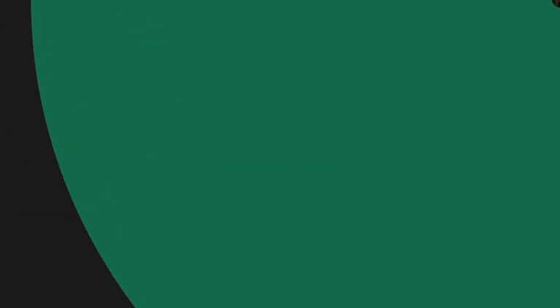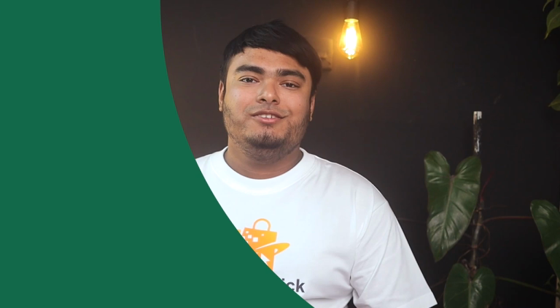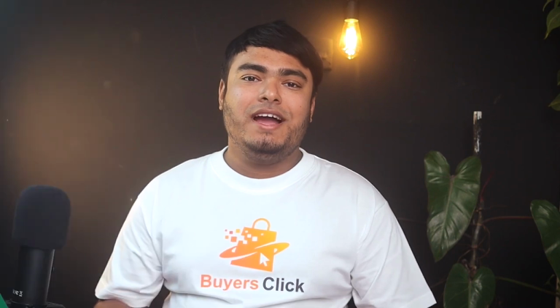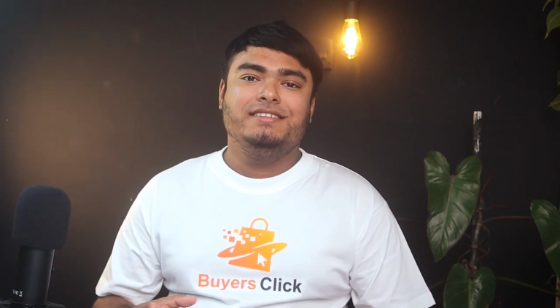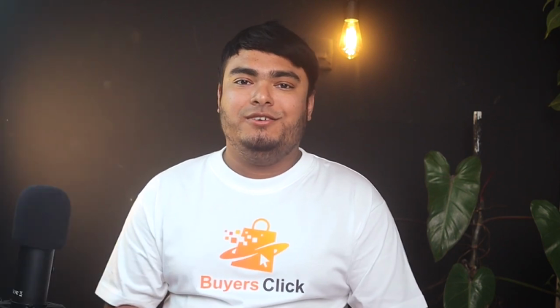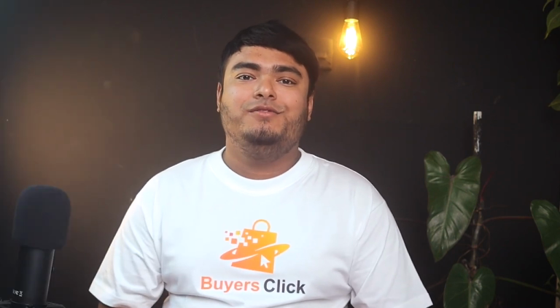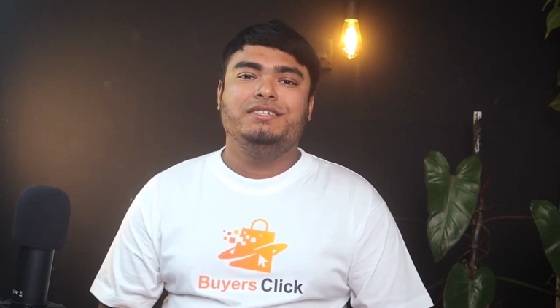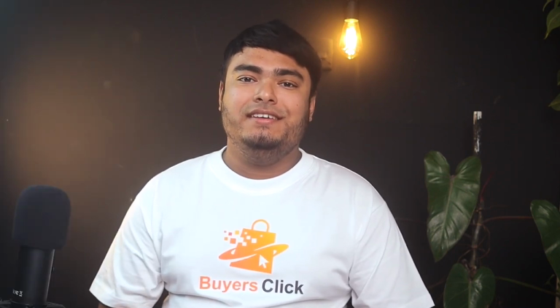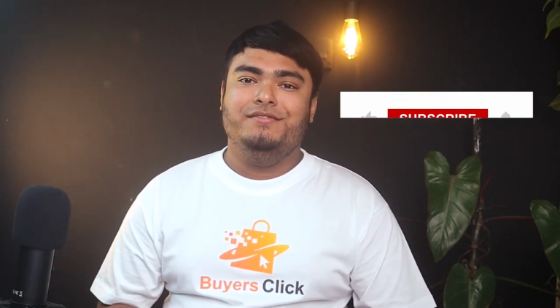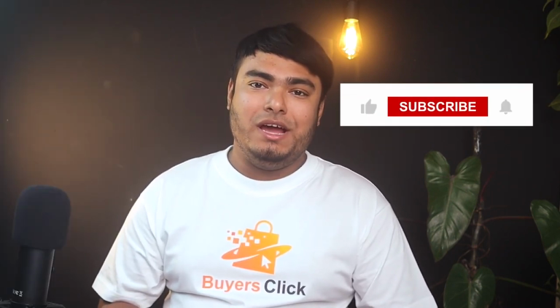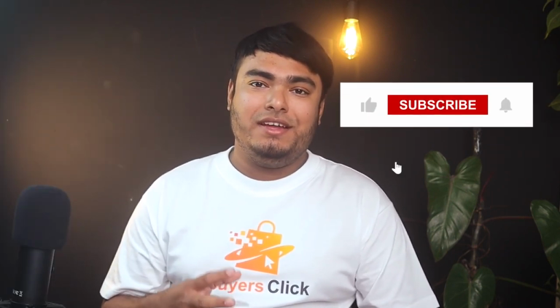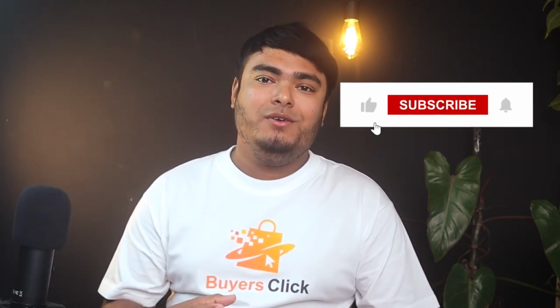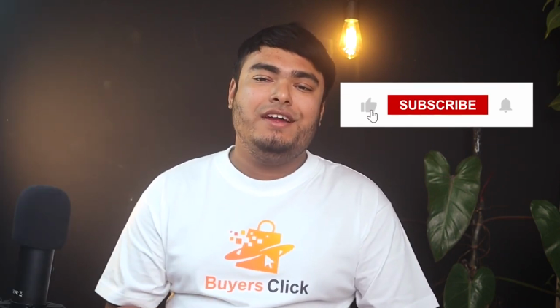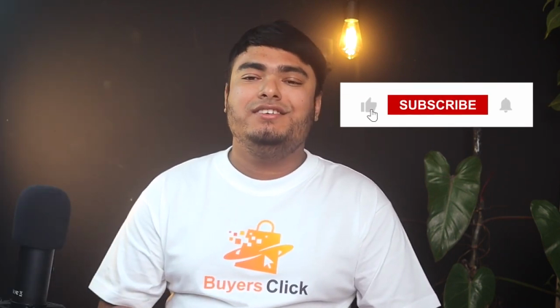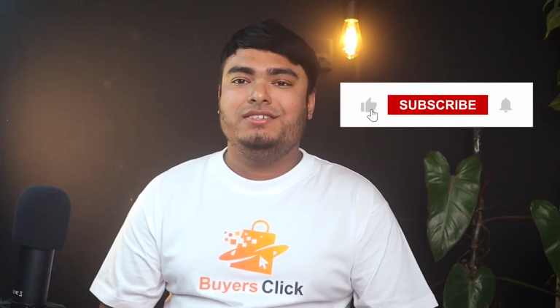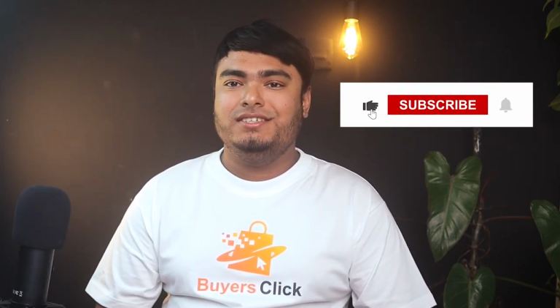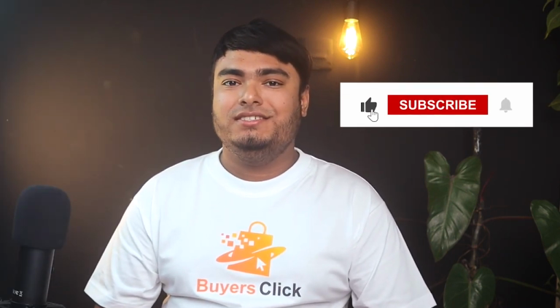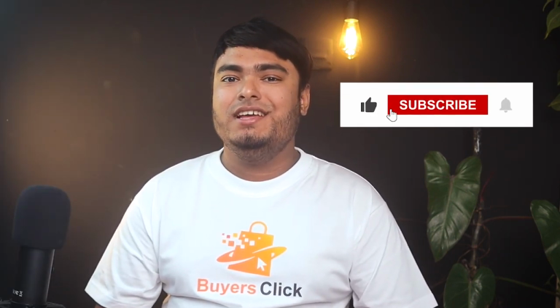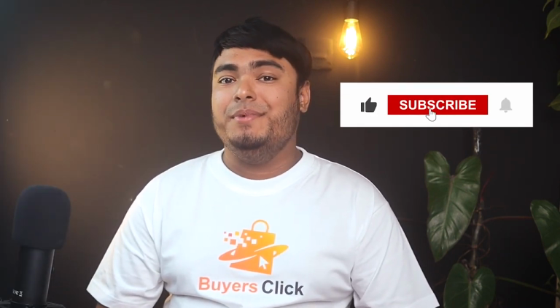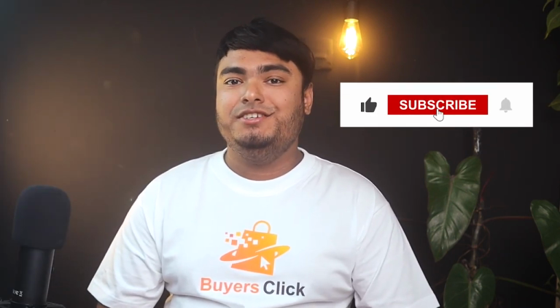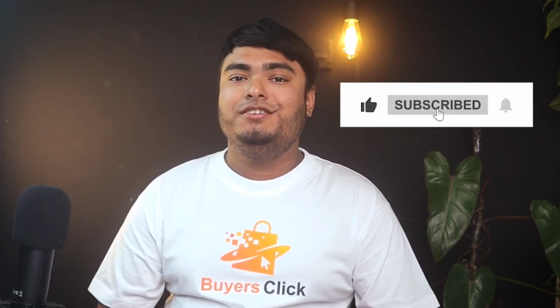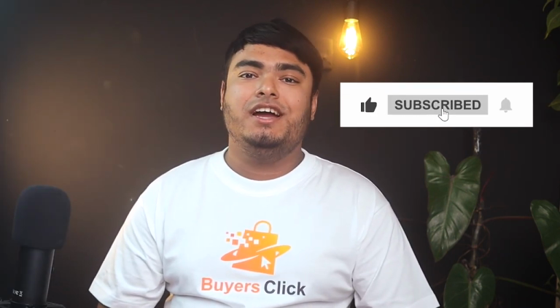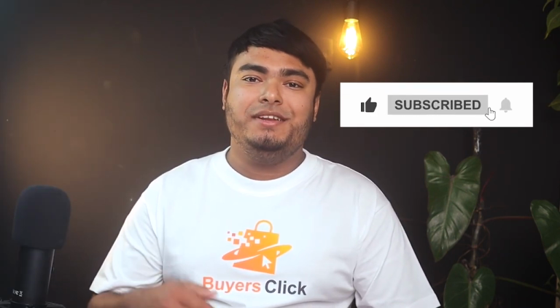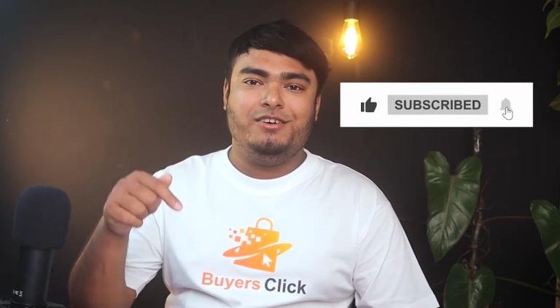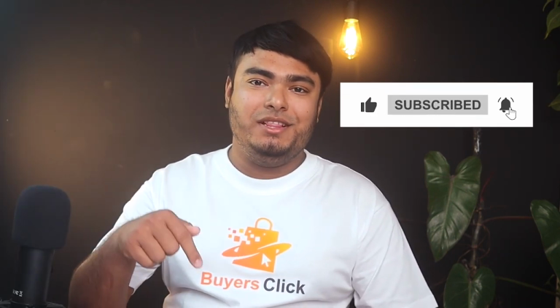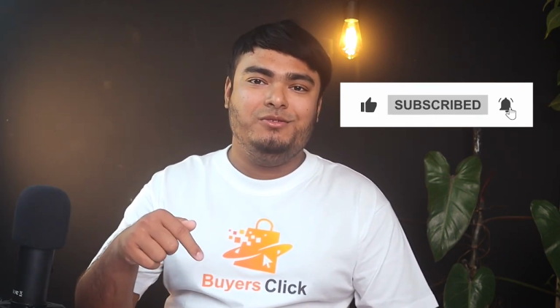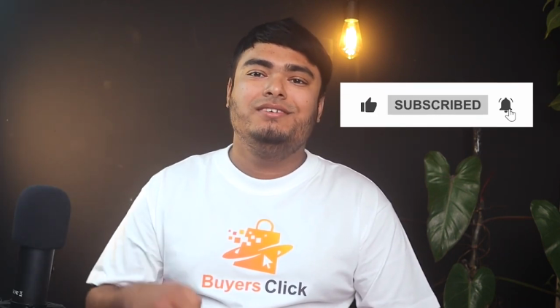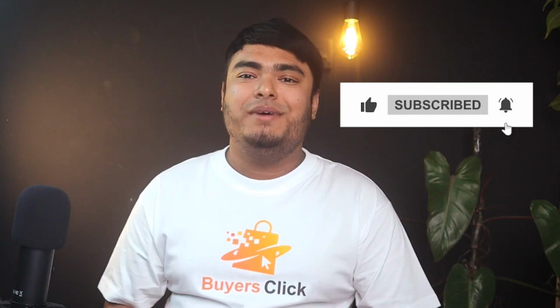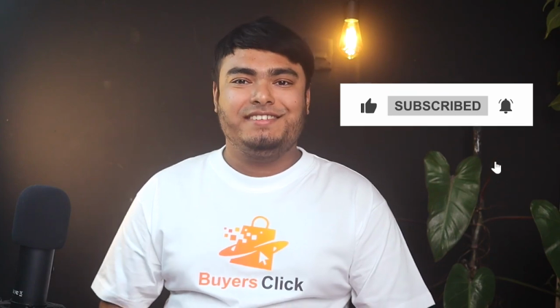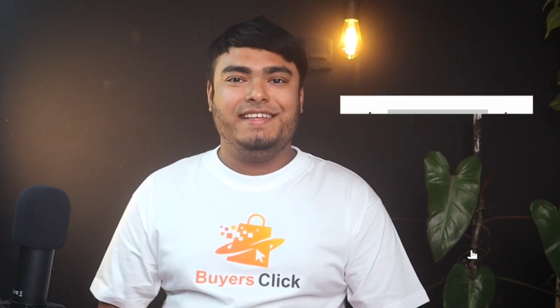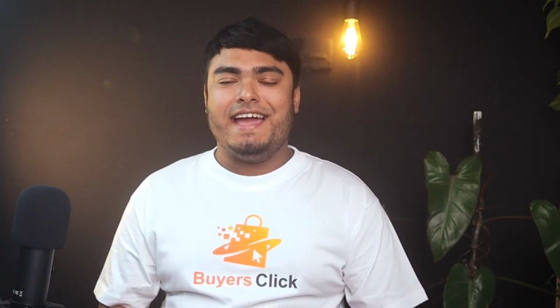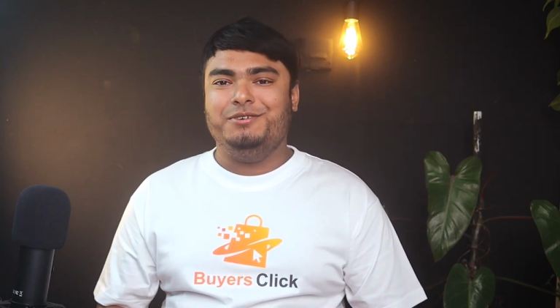So guys, that's all for today. If you have any queries or suggestions, make sure to comment down below. Buyer's Click out.